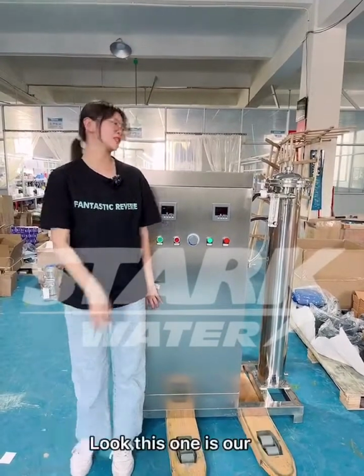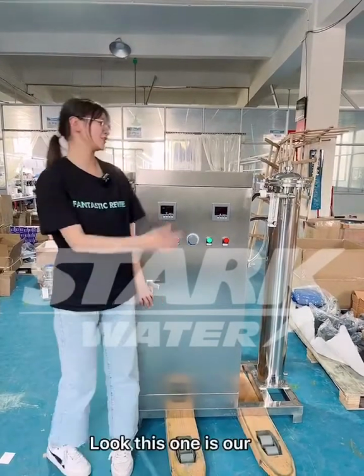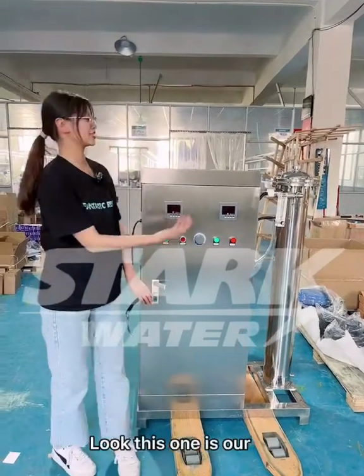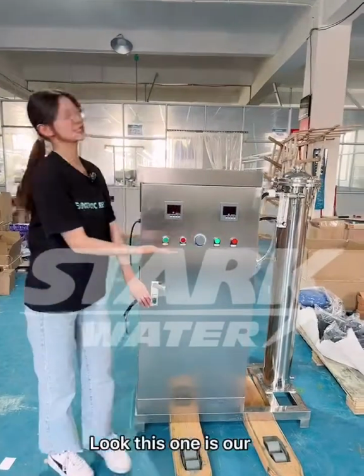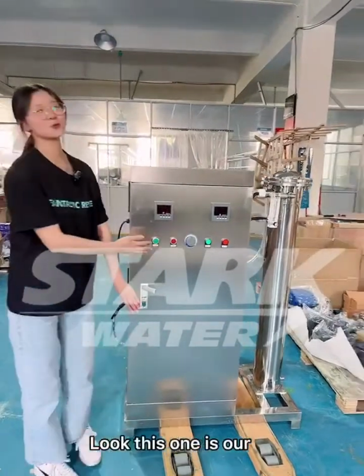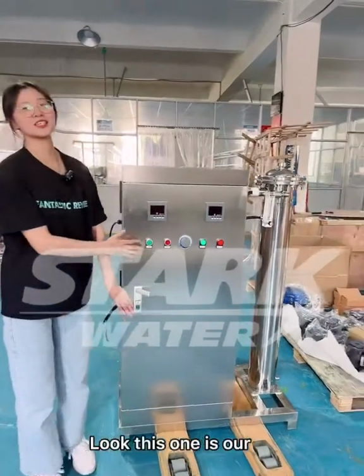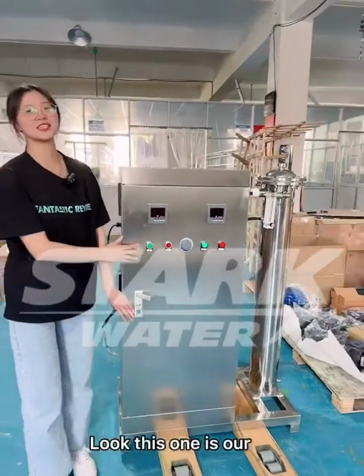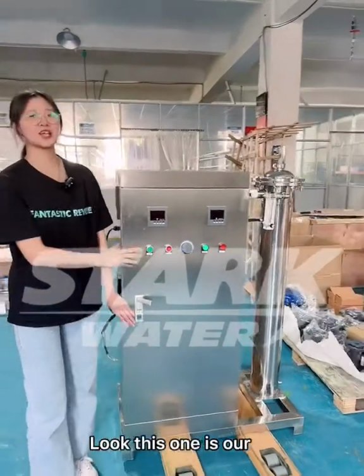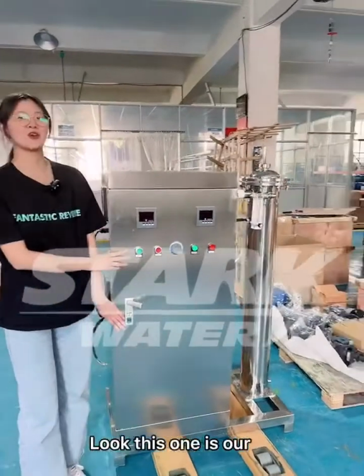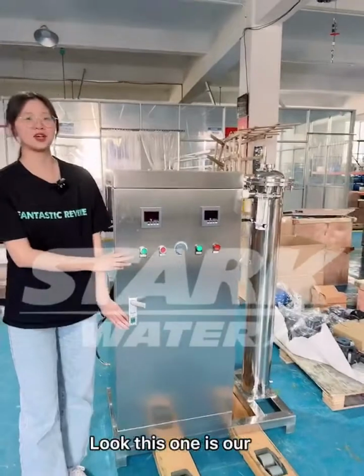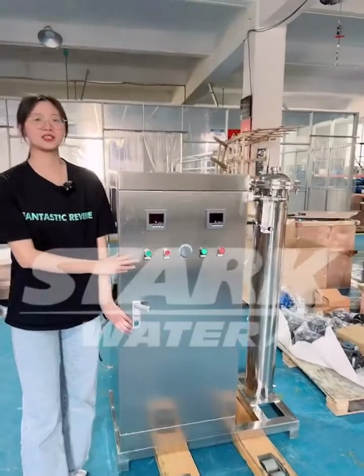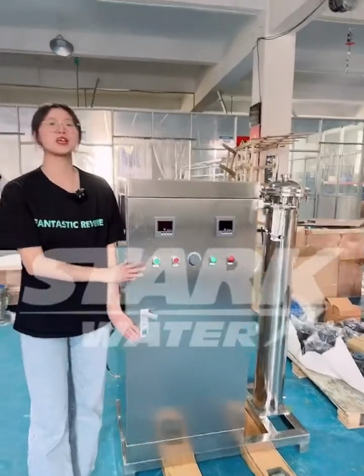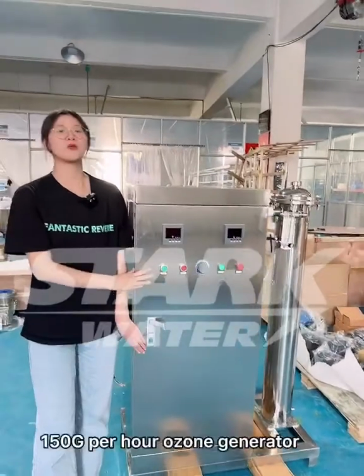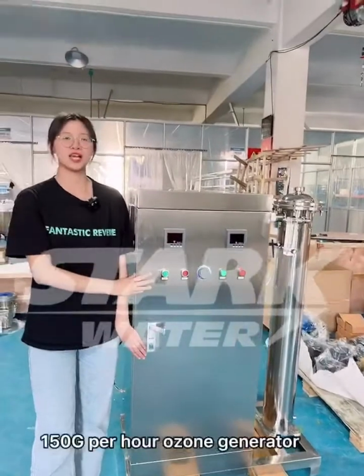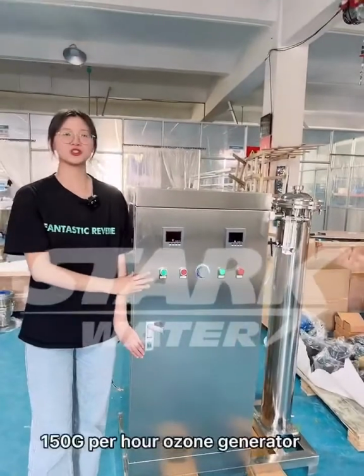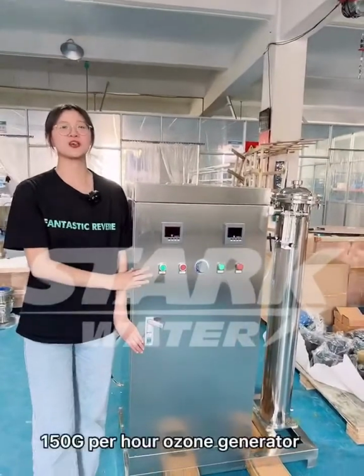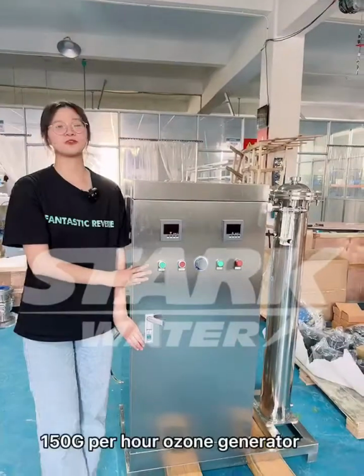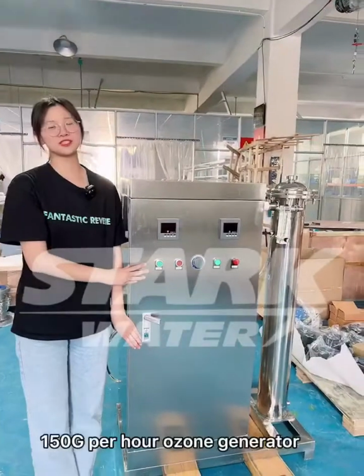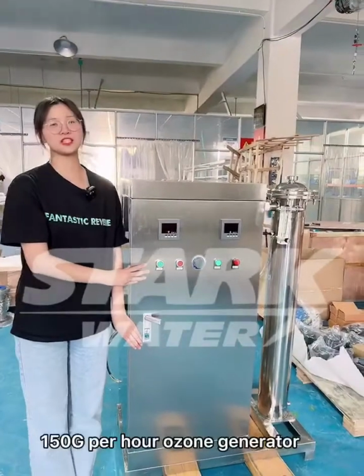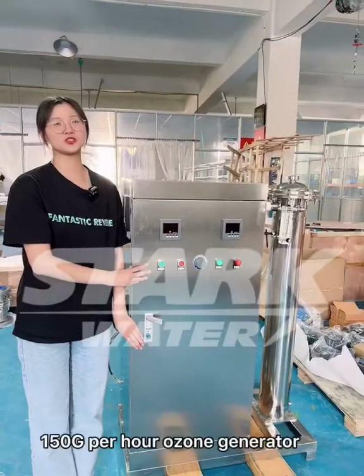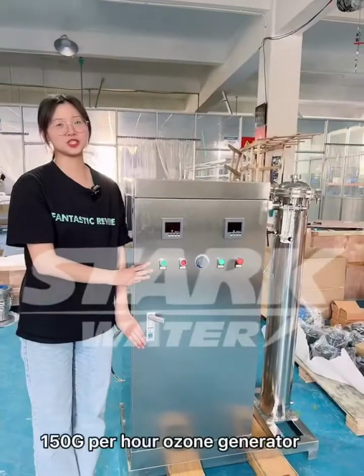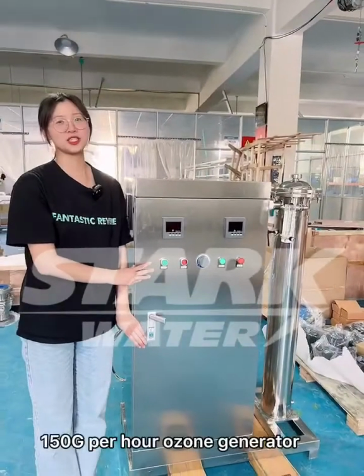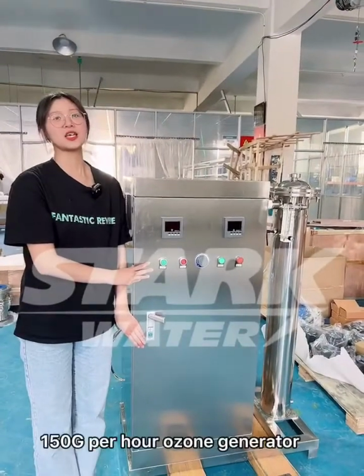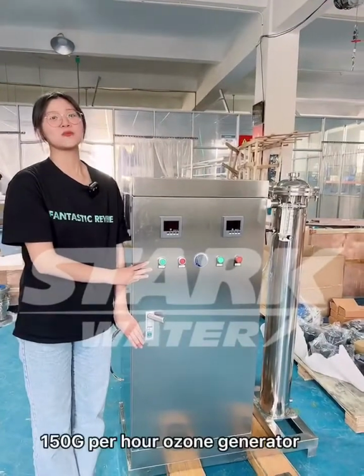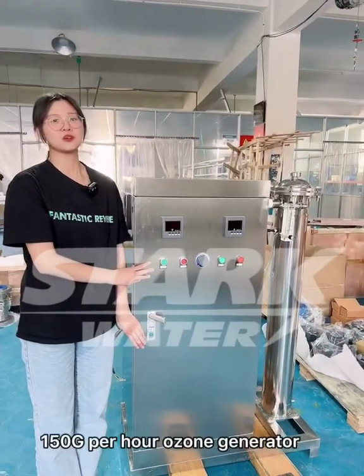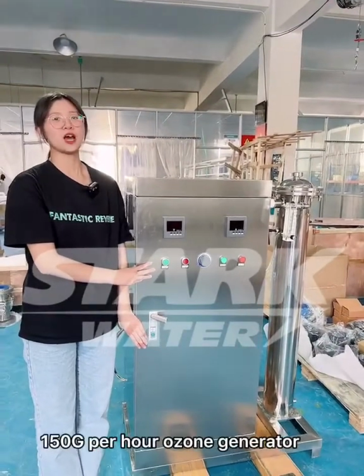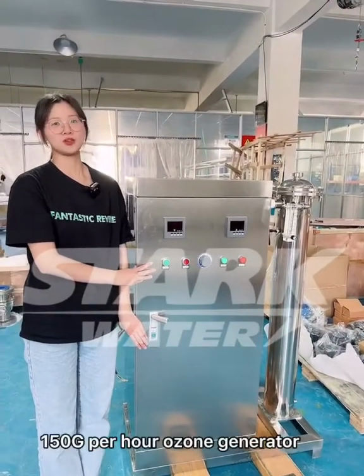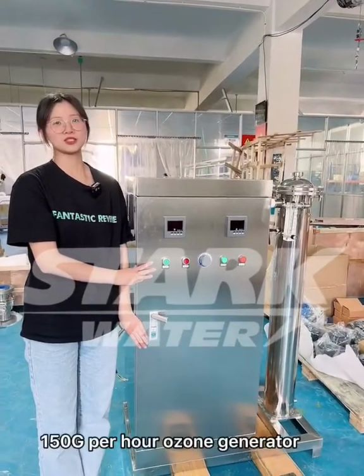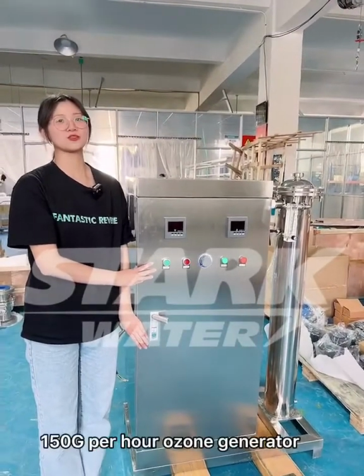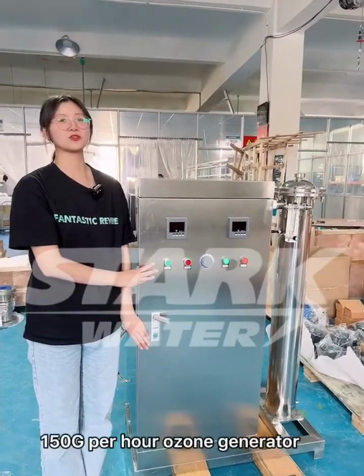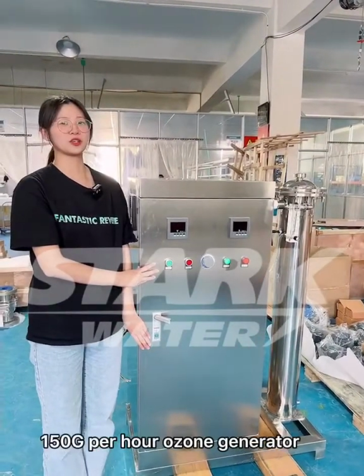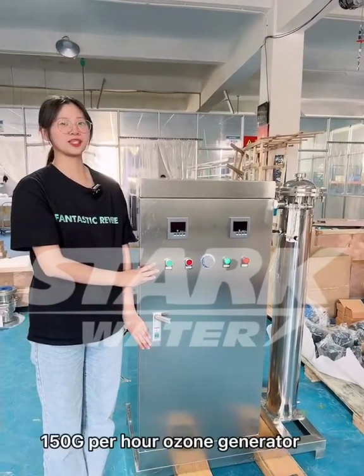This one is our 150 G per hour ozone generator.